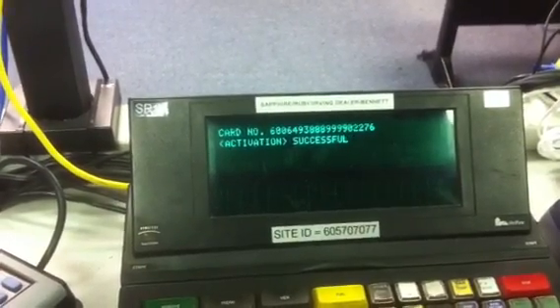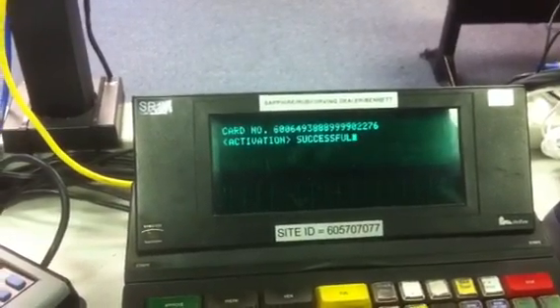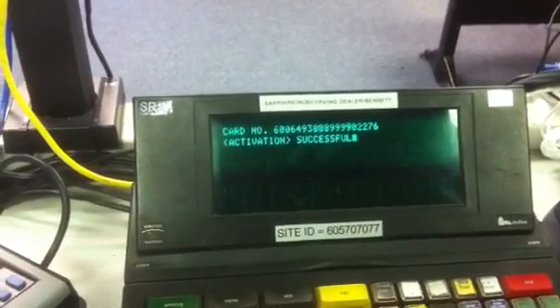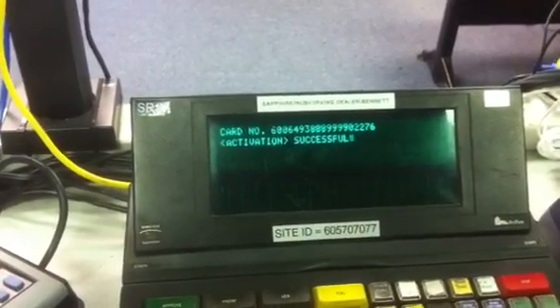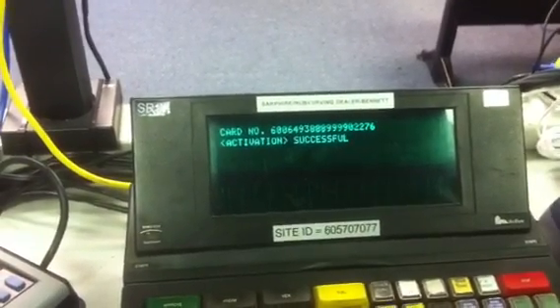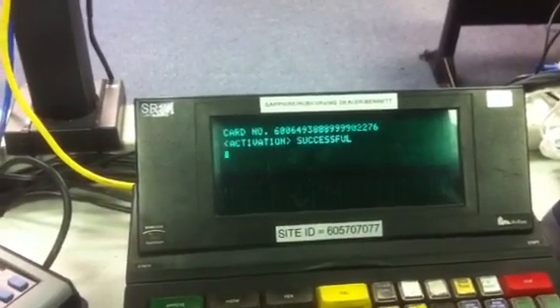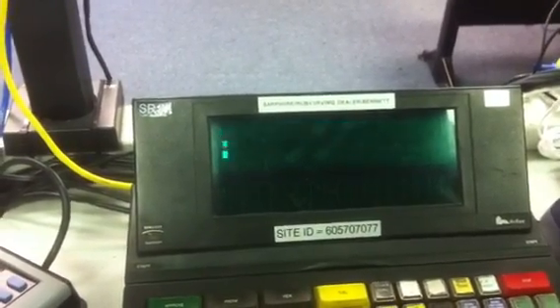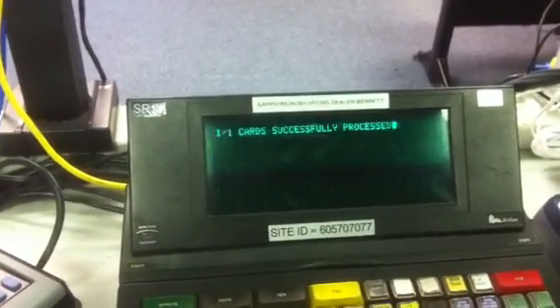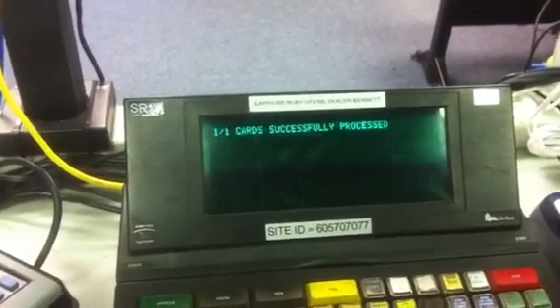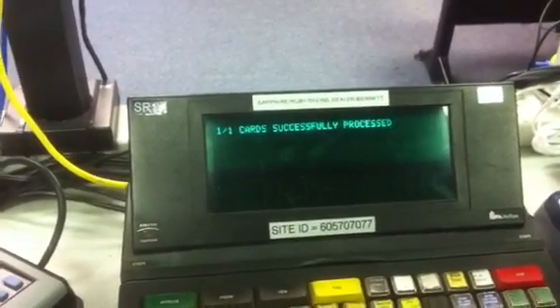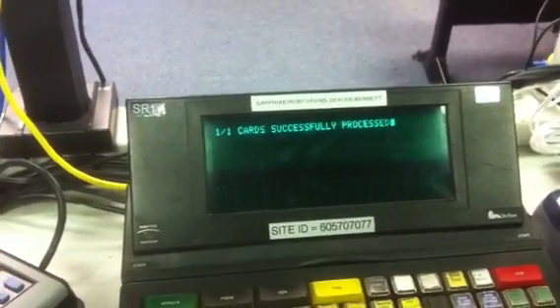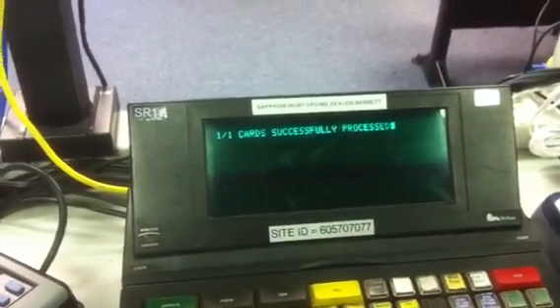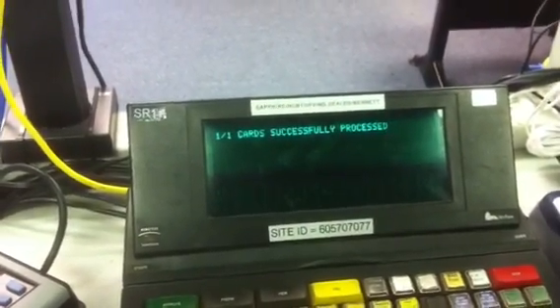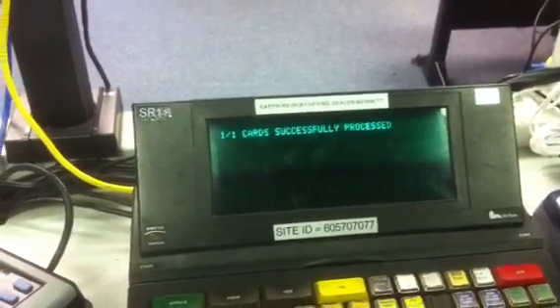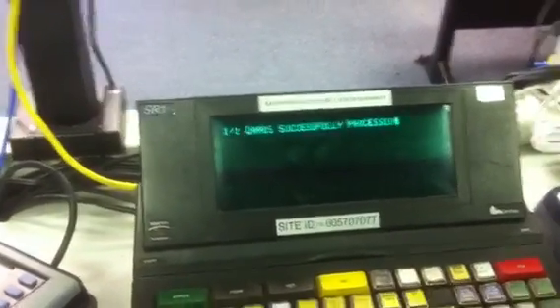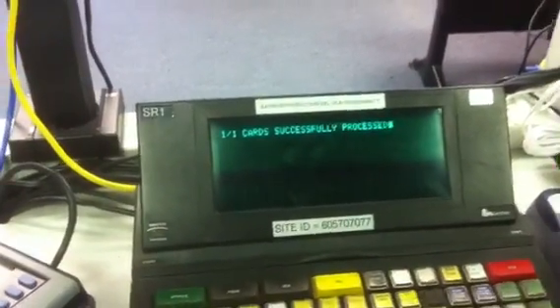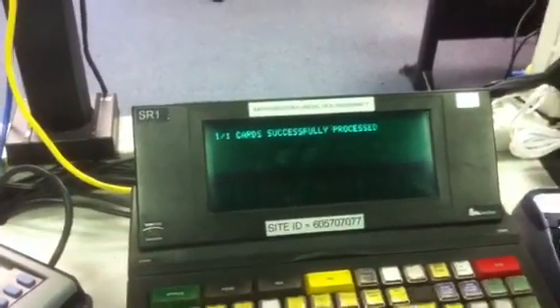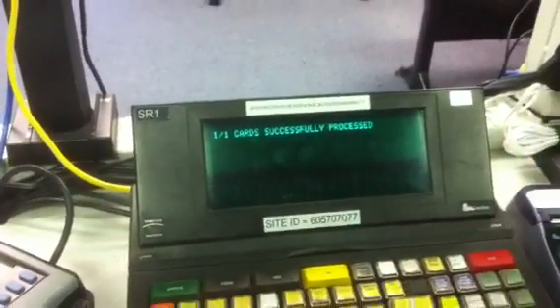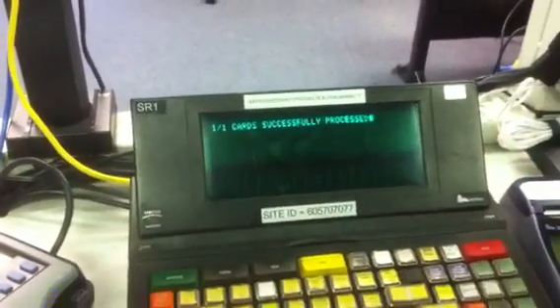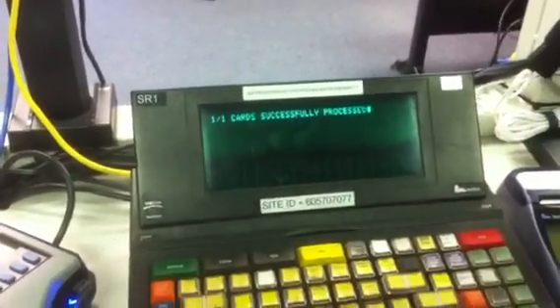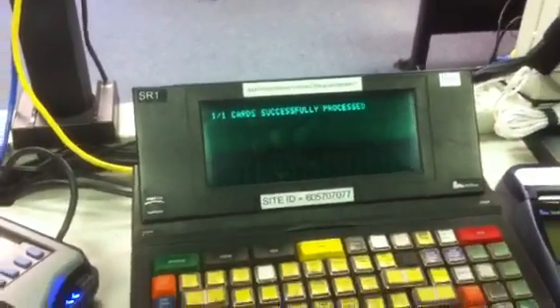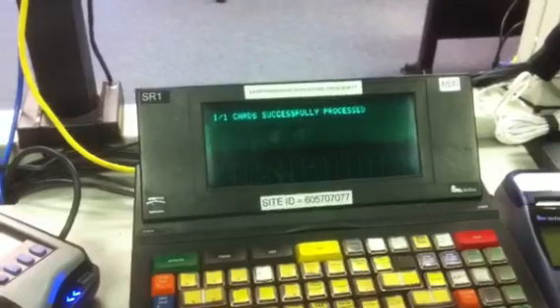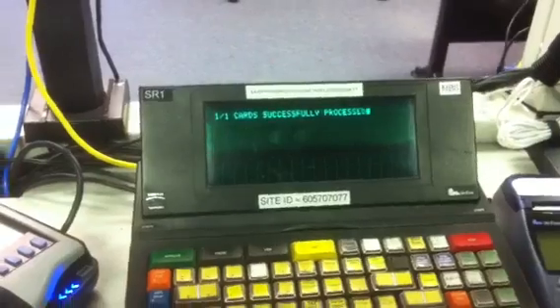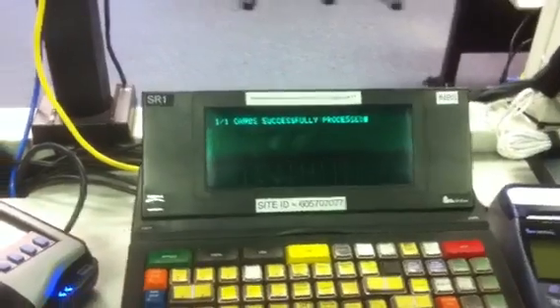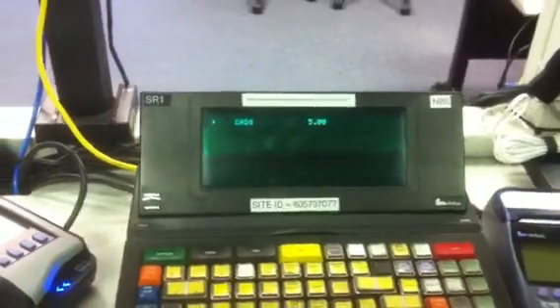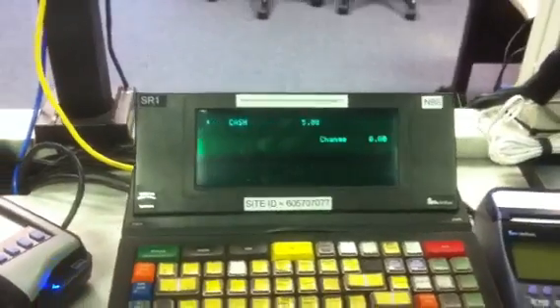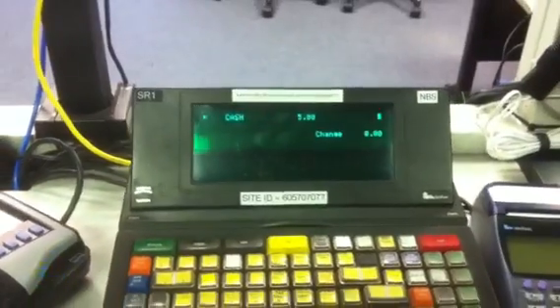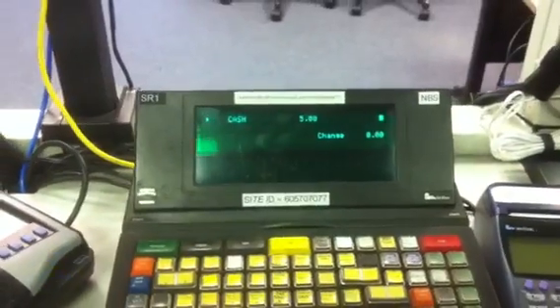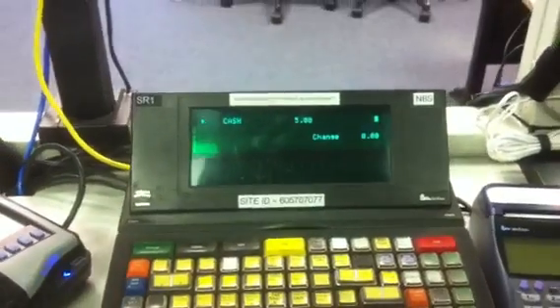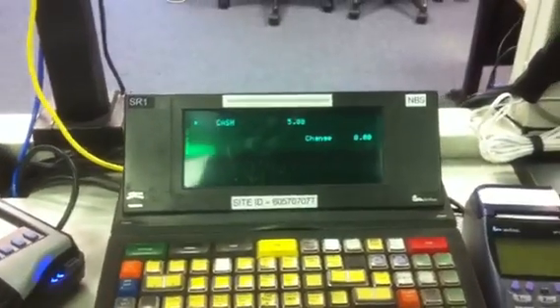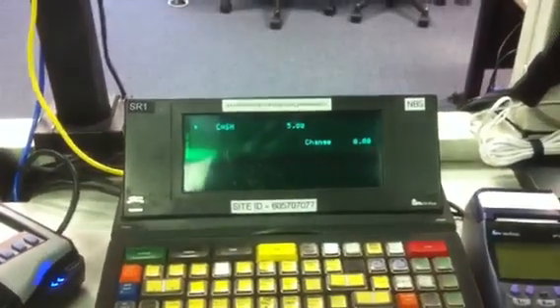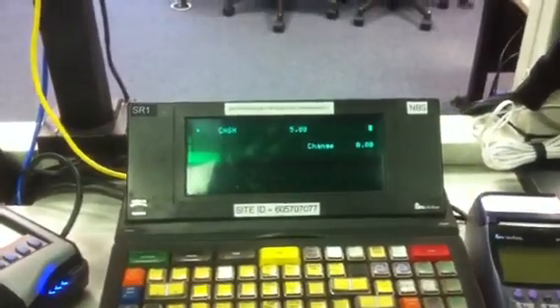There we have it. We got our successful message. And shortly it will print off our receipt.